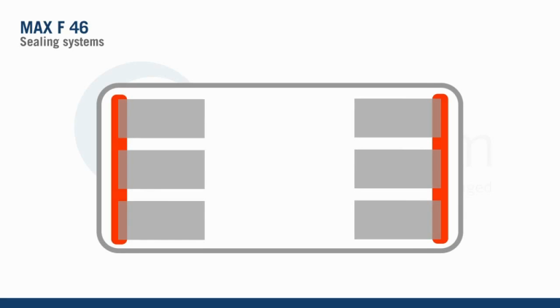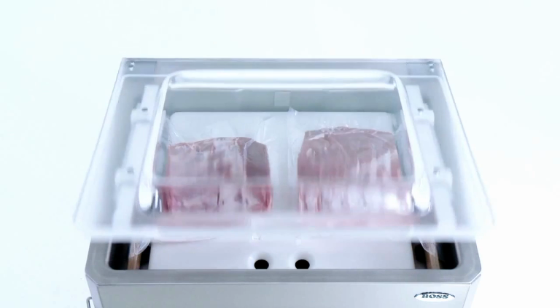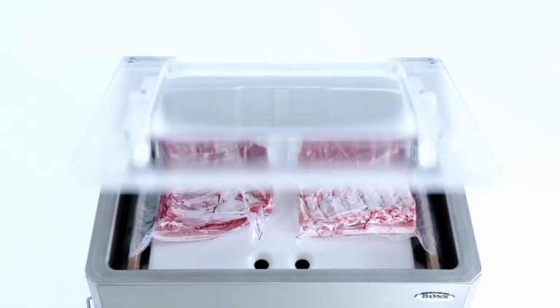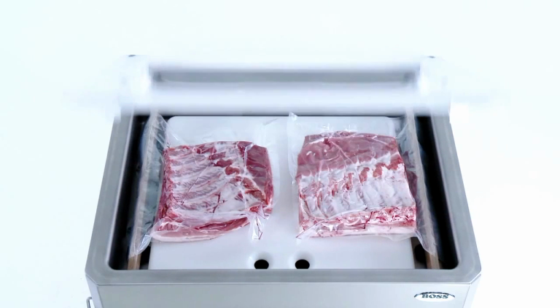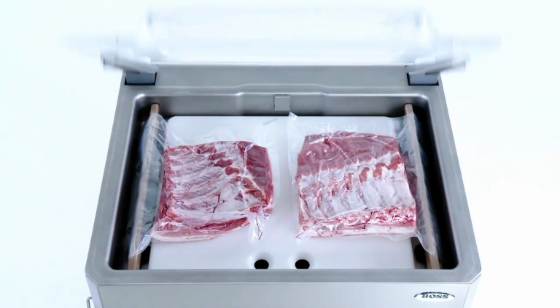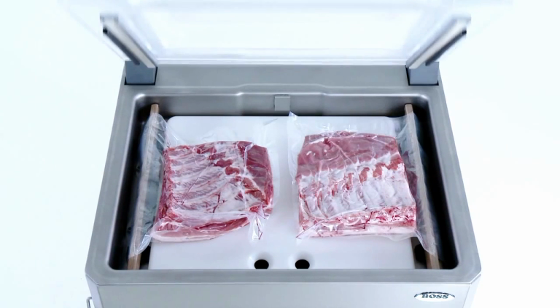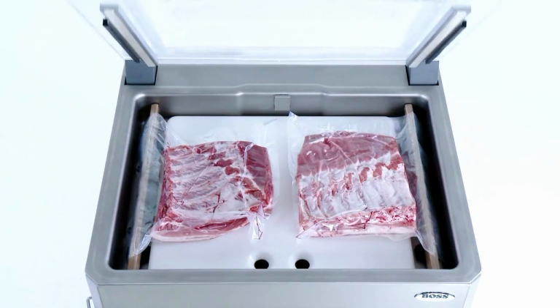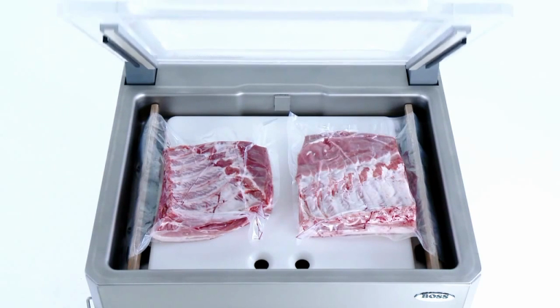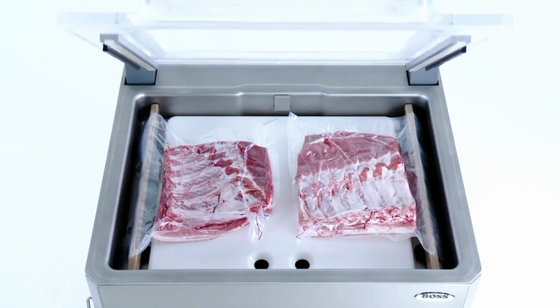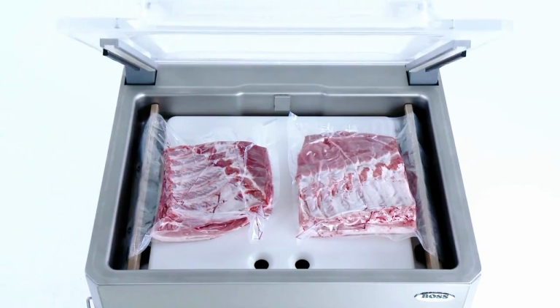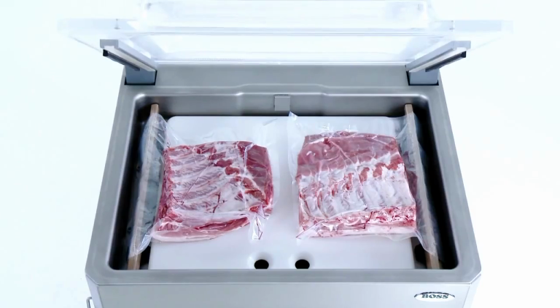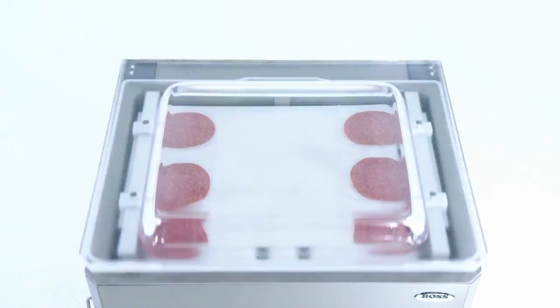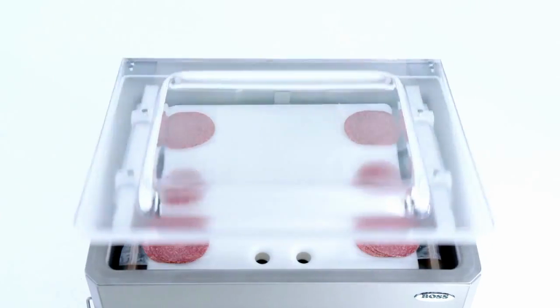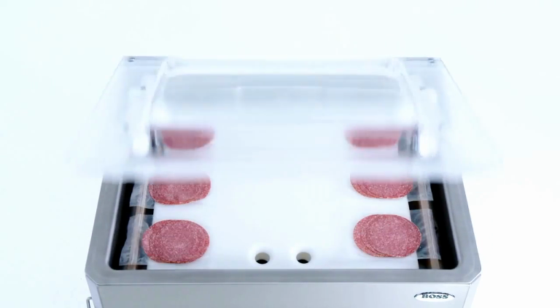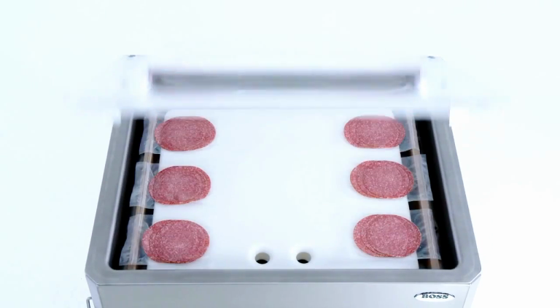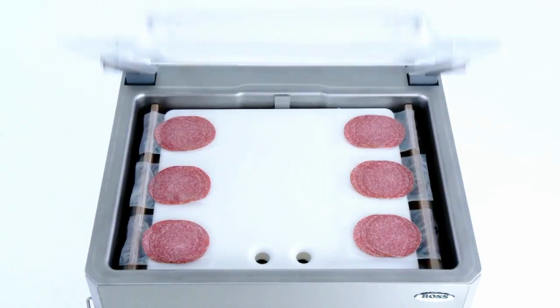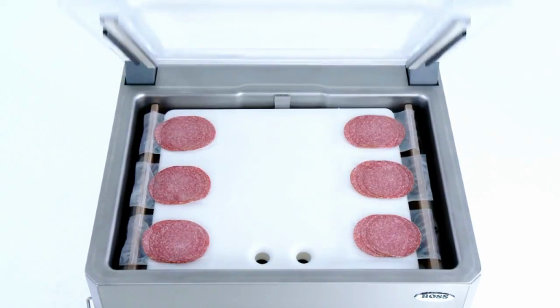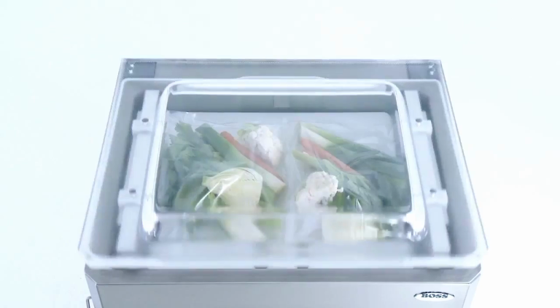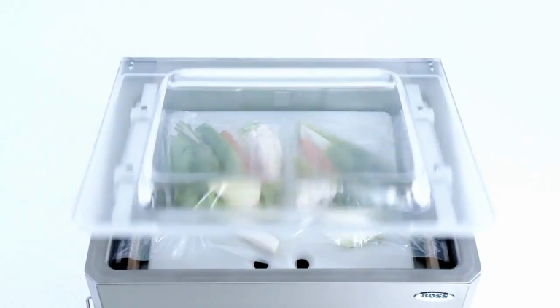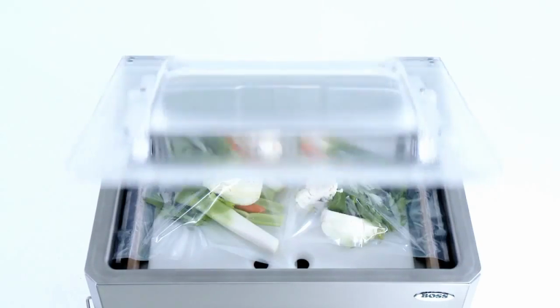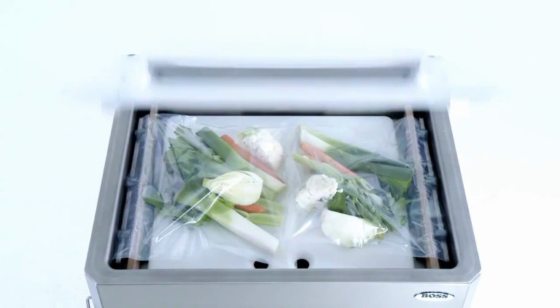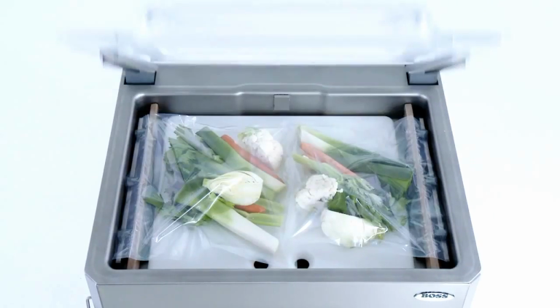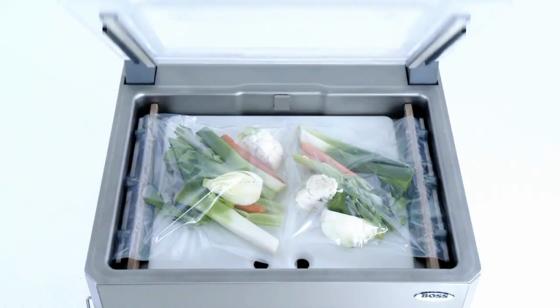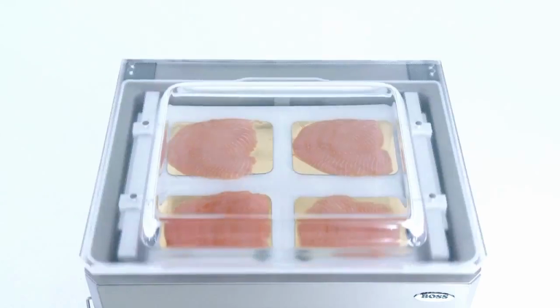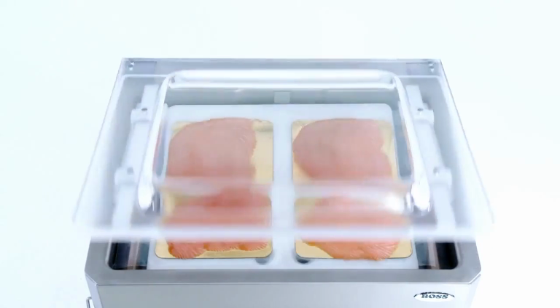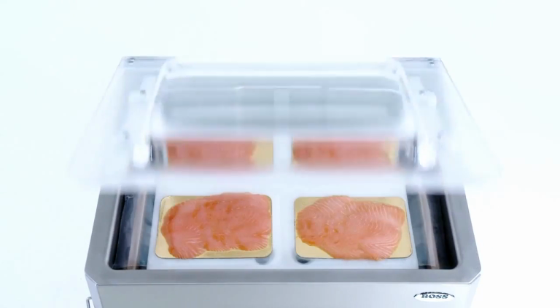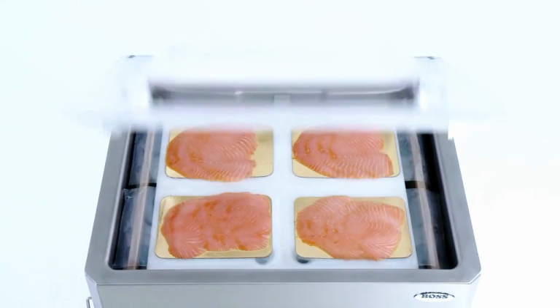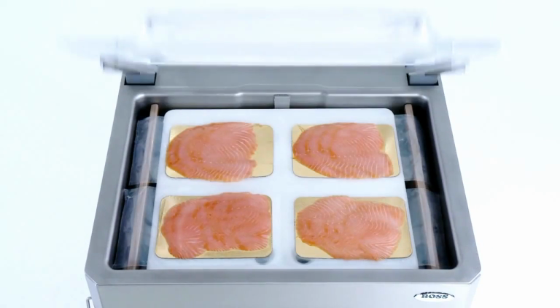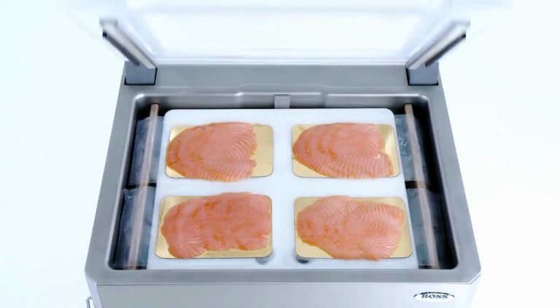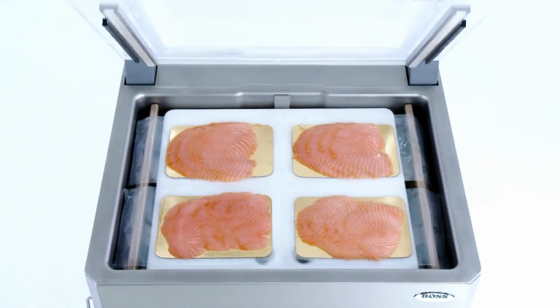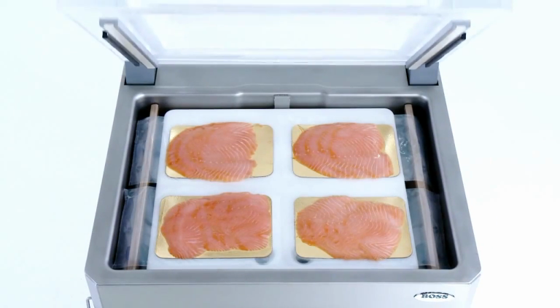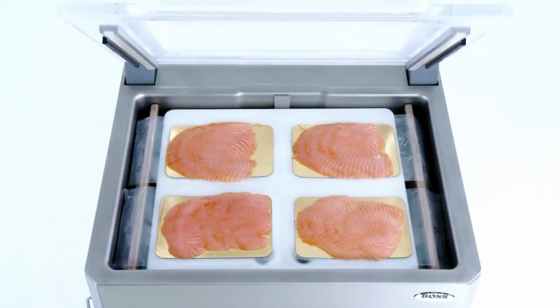The most varied bag sizes and arrangements are possible, specific to the application.